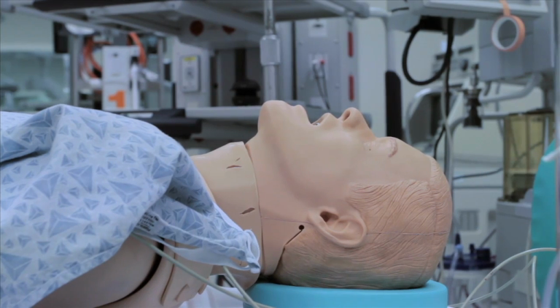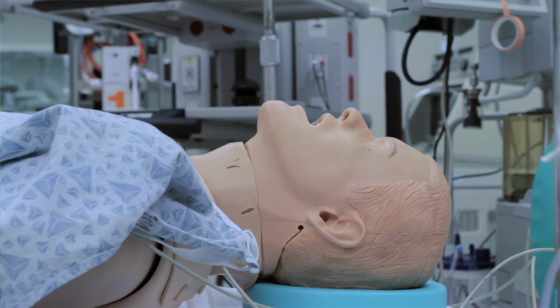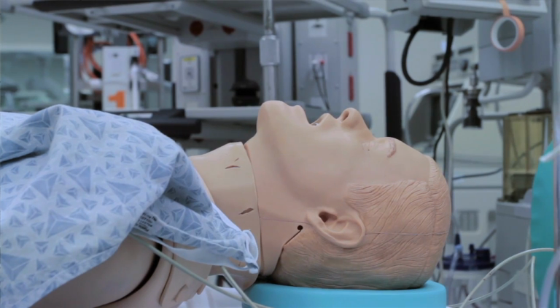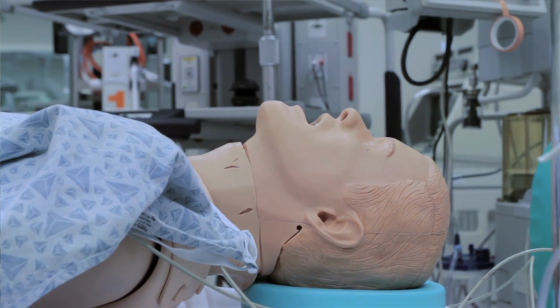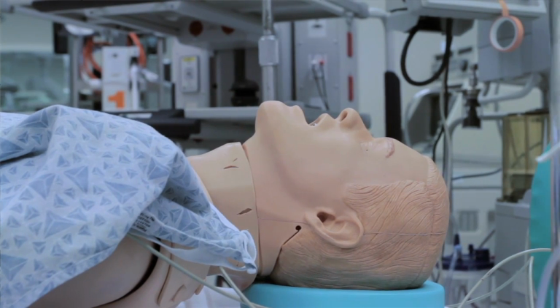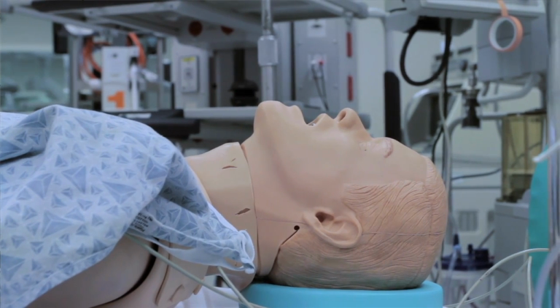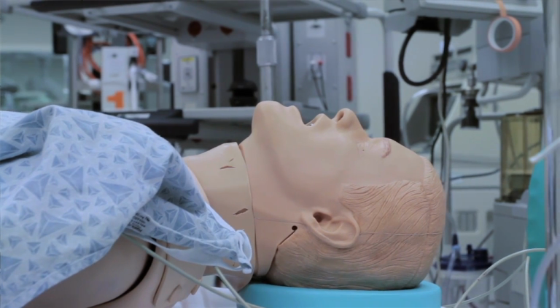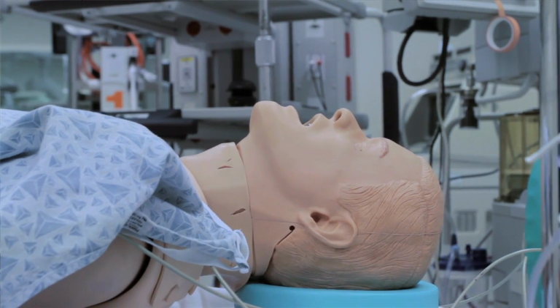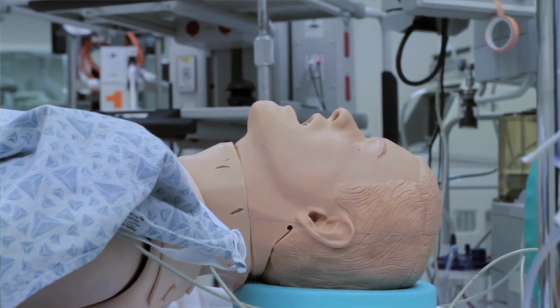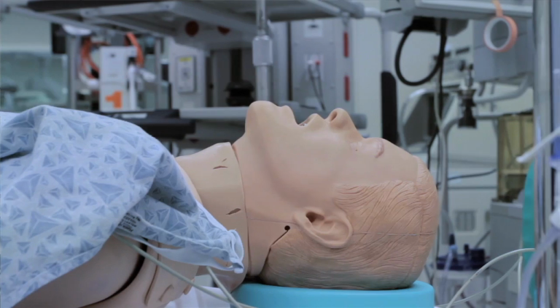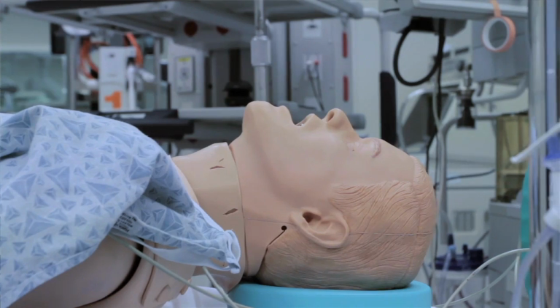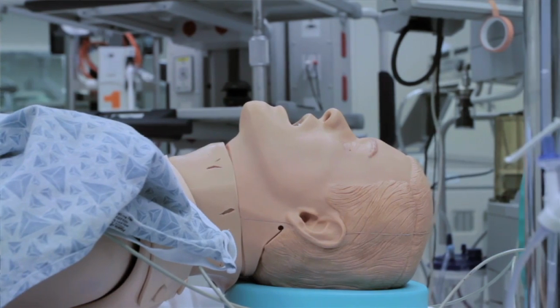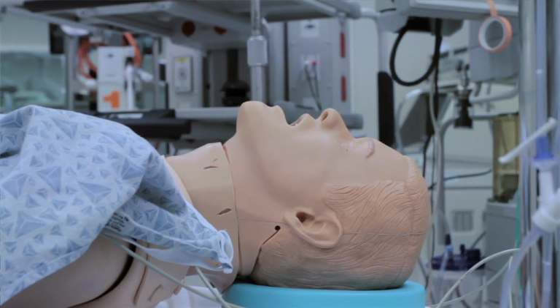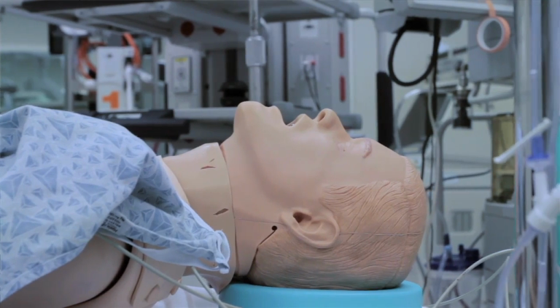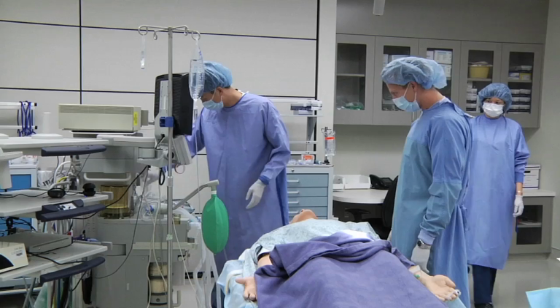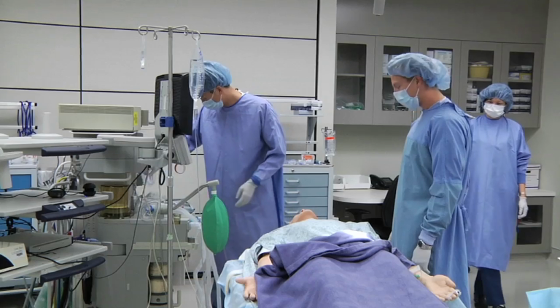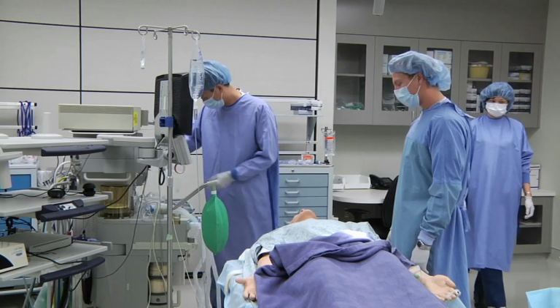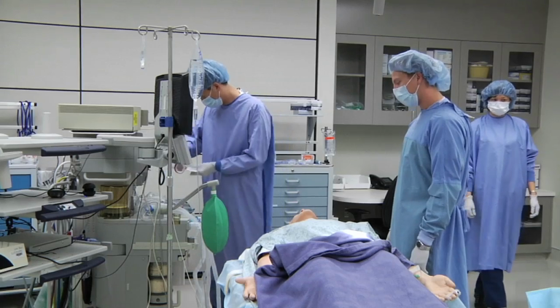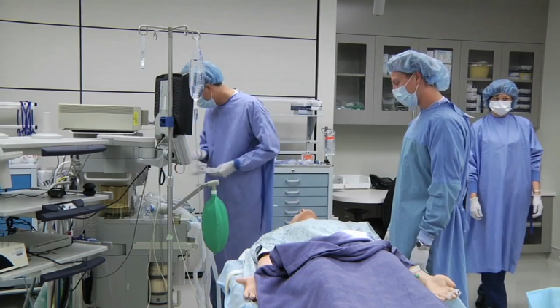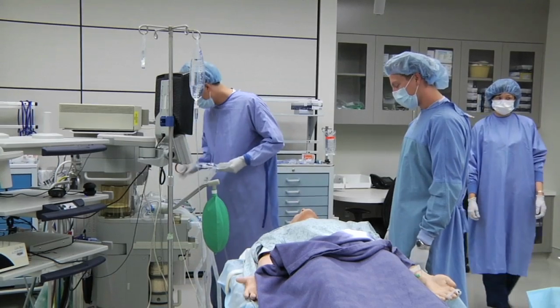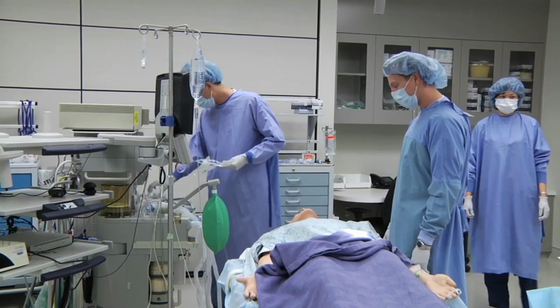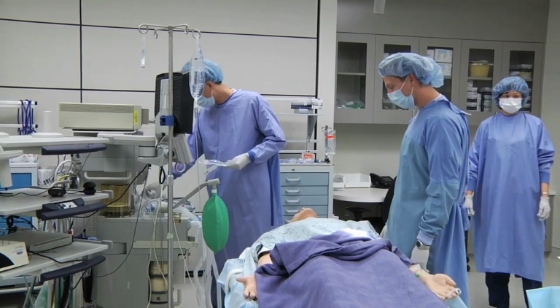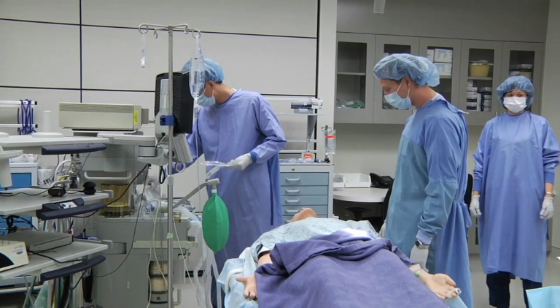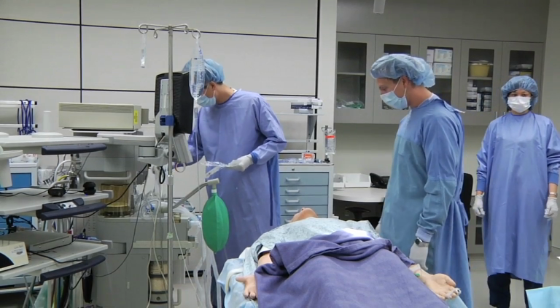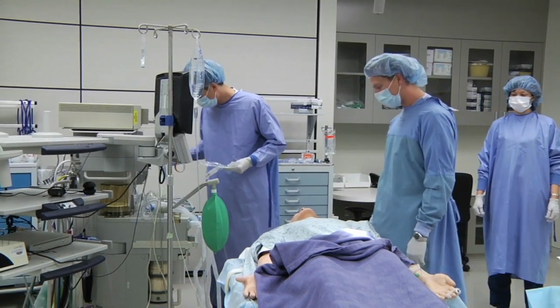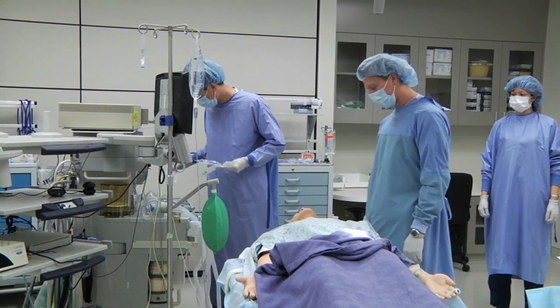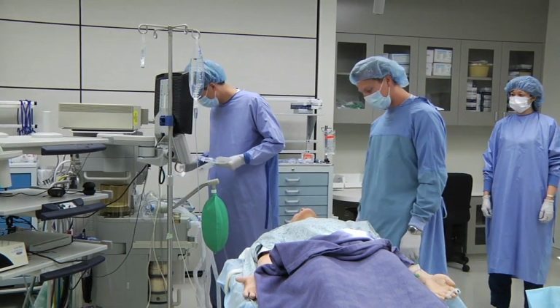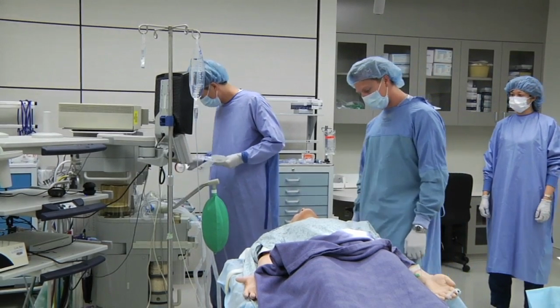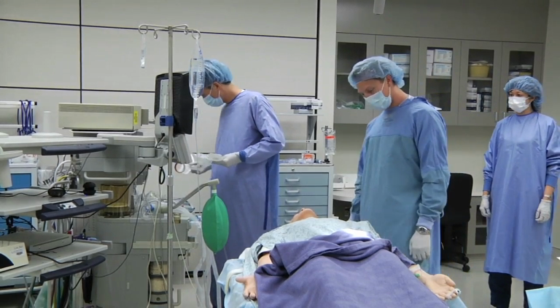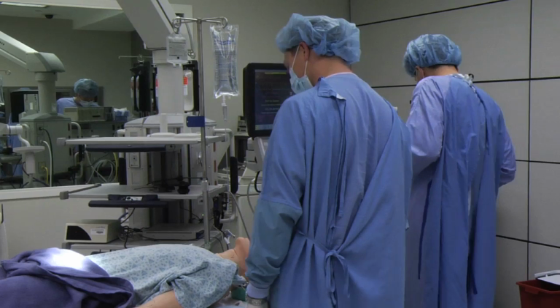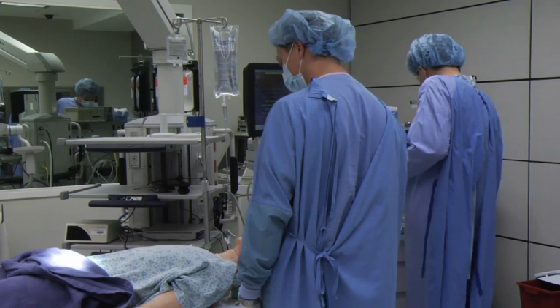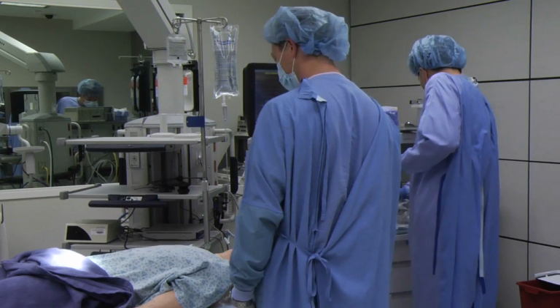Alright, we're going to give you some medicine through your IV to help you go to sleep. We'll be placing an oxygen mask over your nose and mouth to give you some oxygen to breathe.